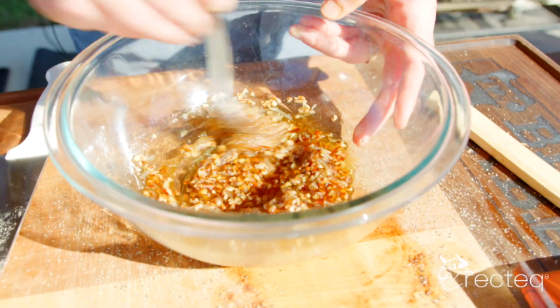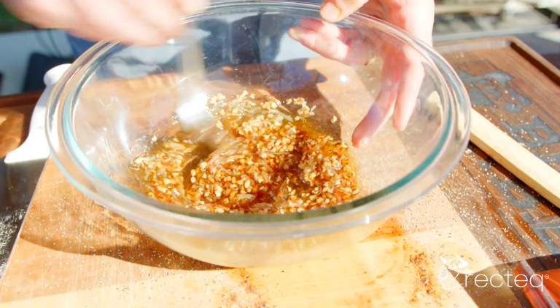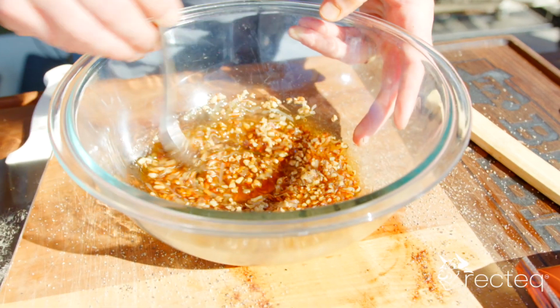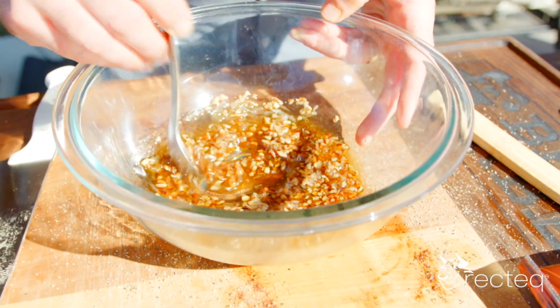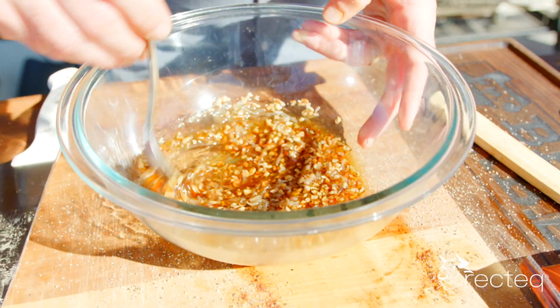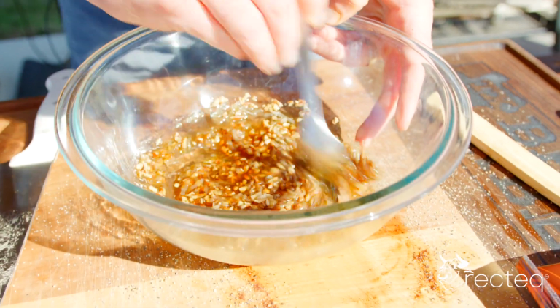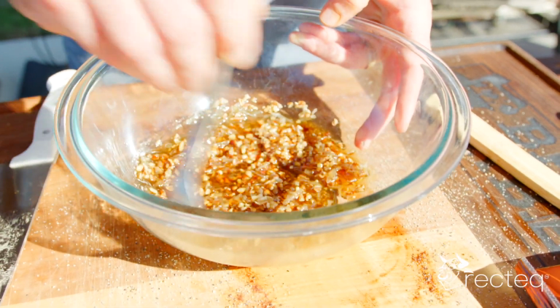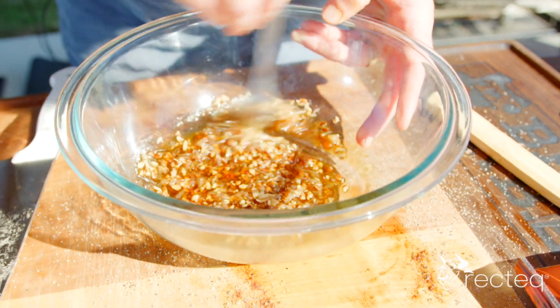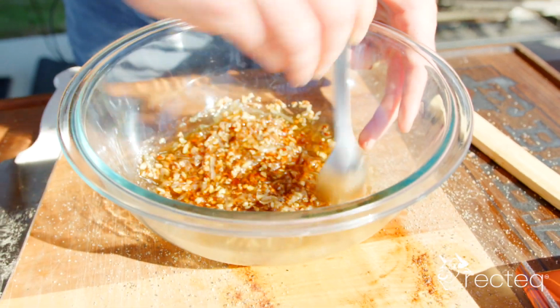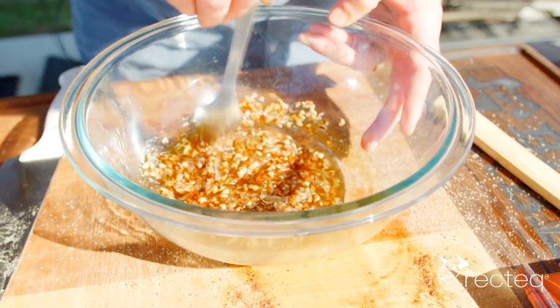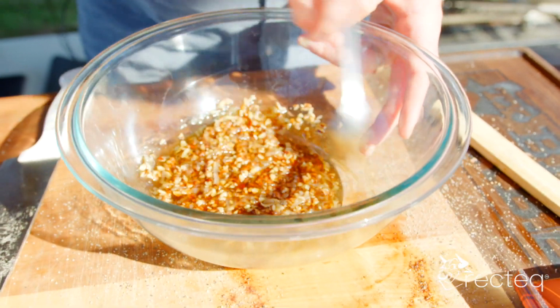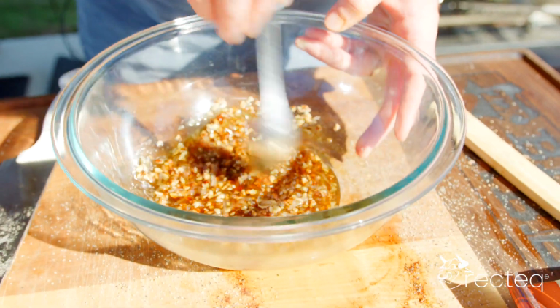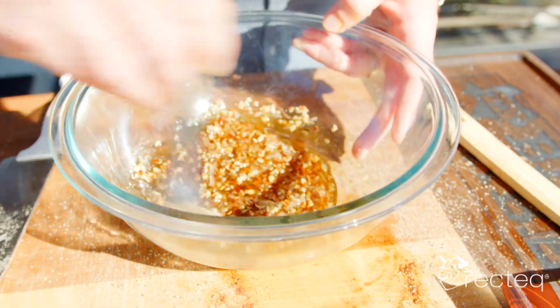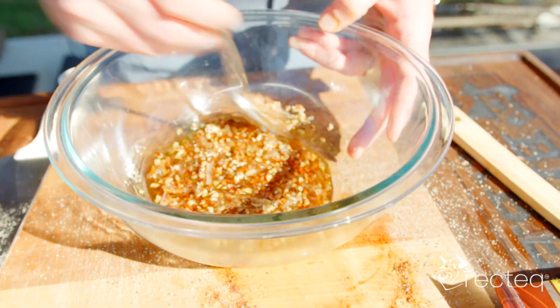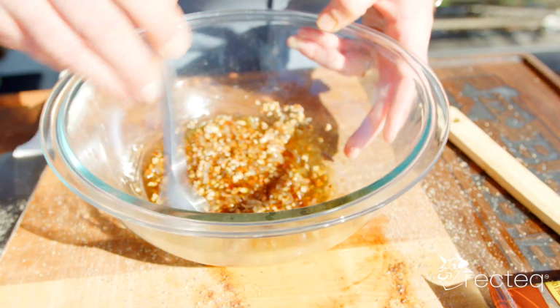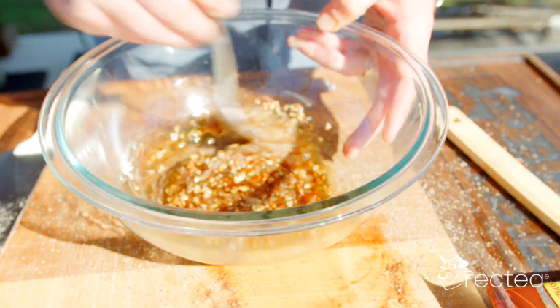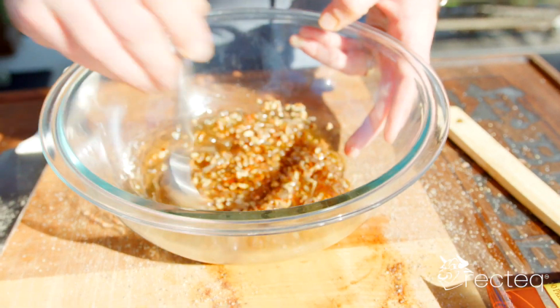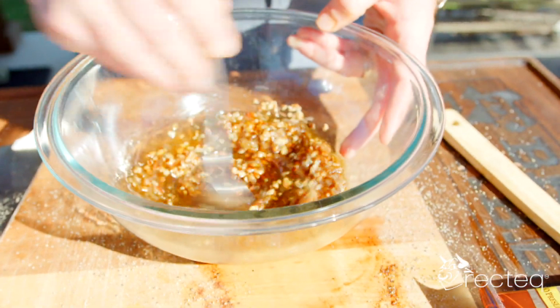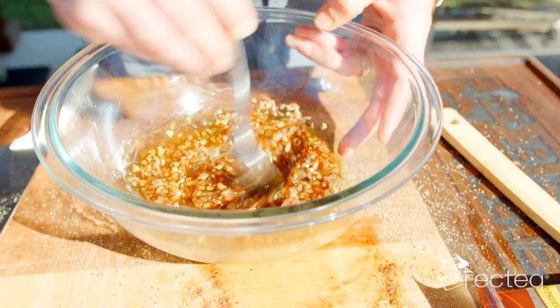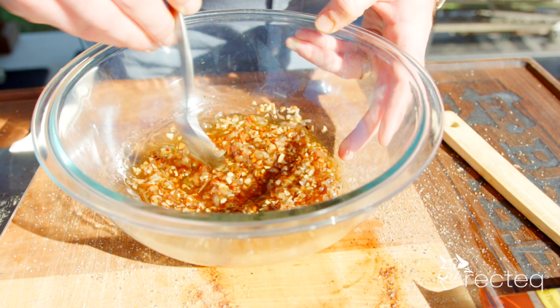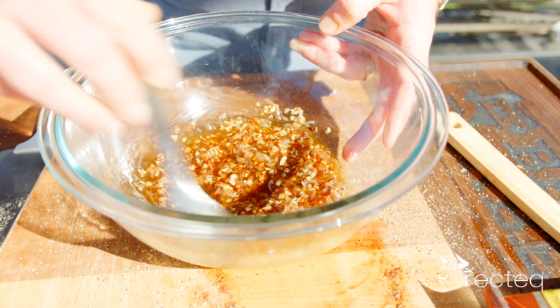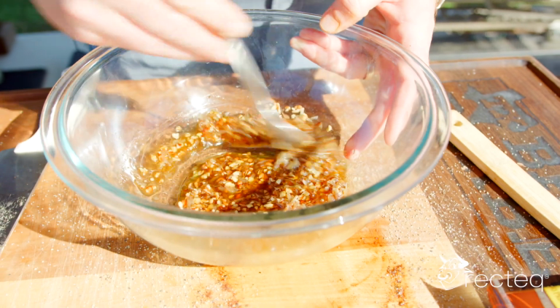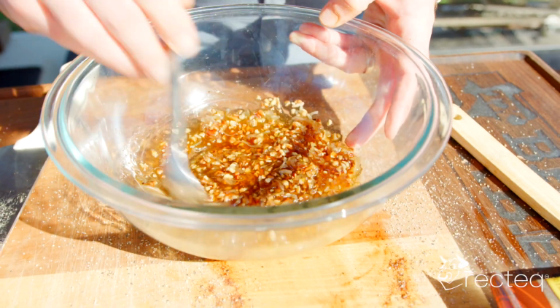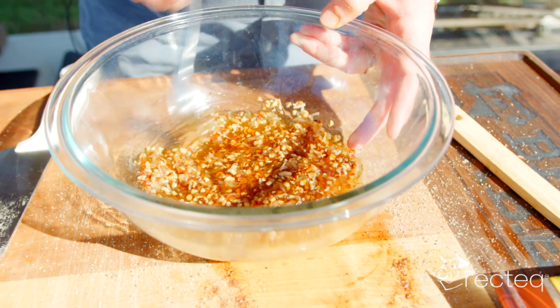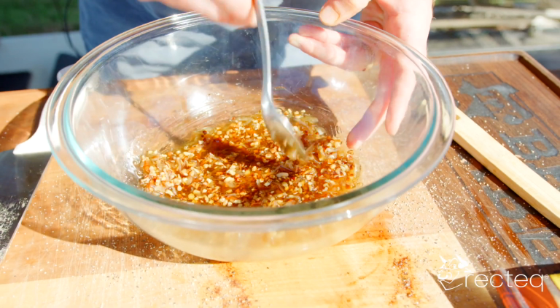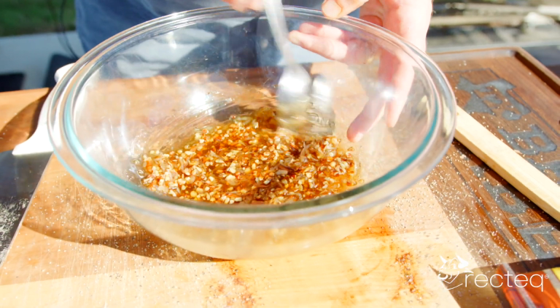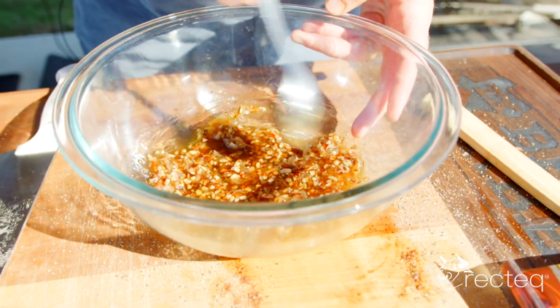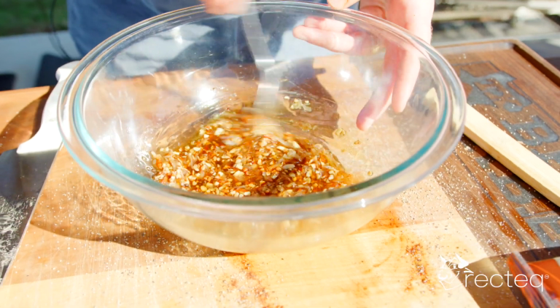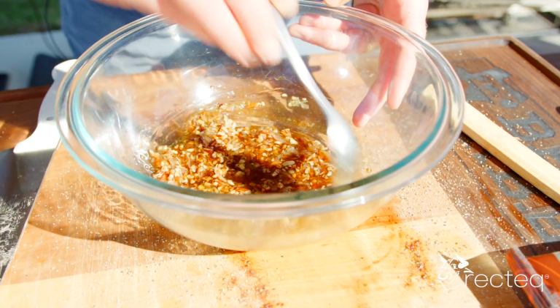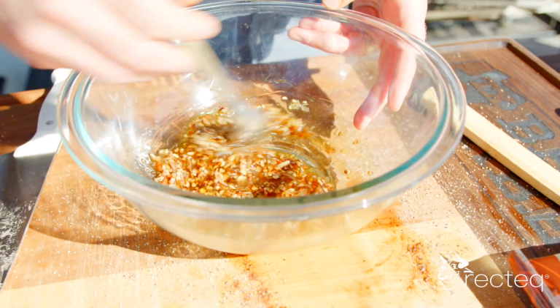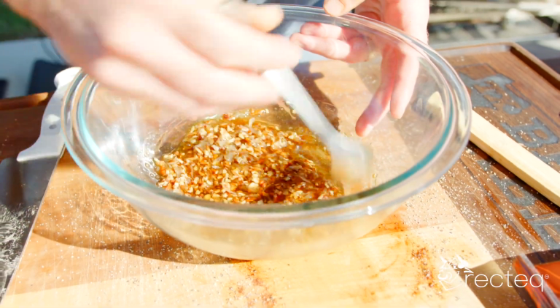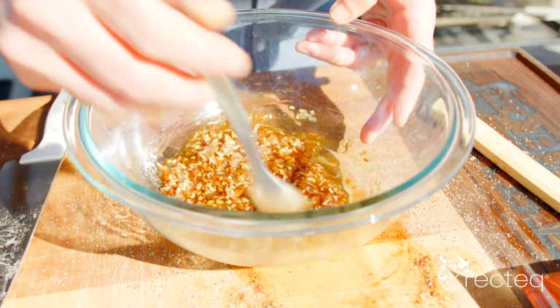We're going to stuff some marshmallows in between the slices. This is going to be great — especially great for Thanksgiving.